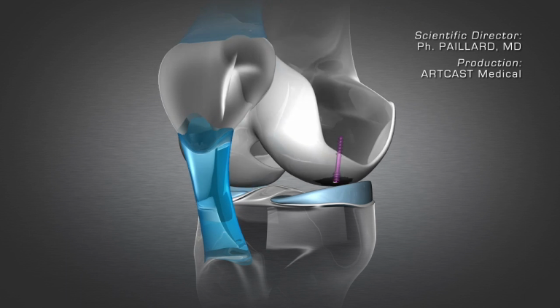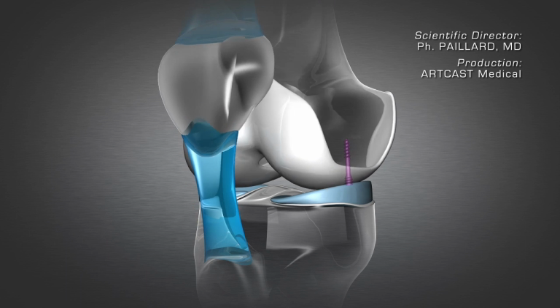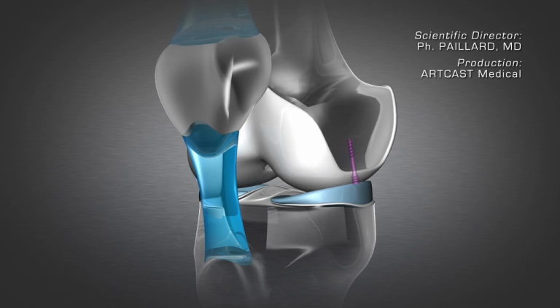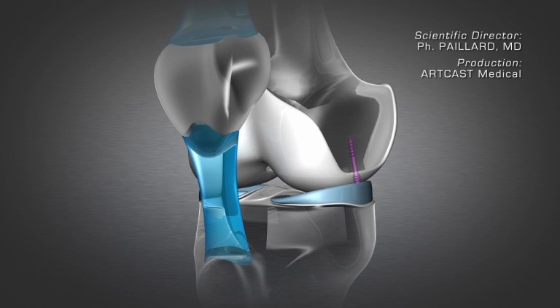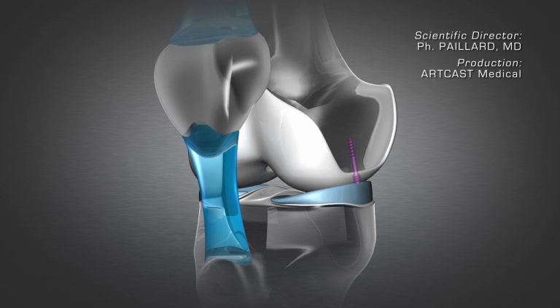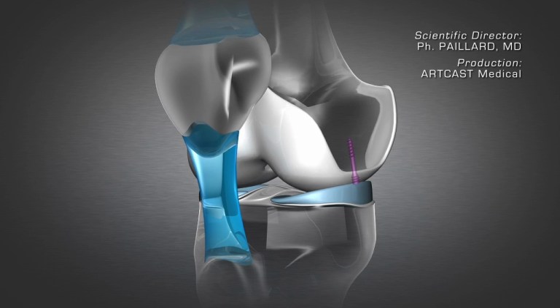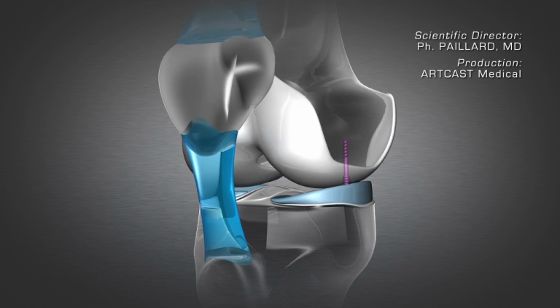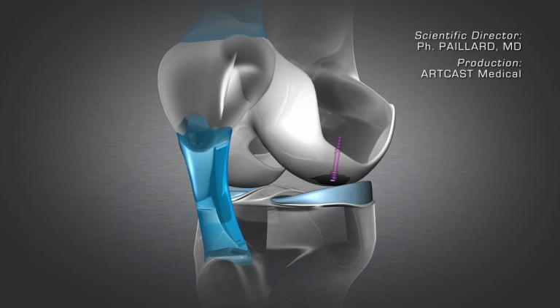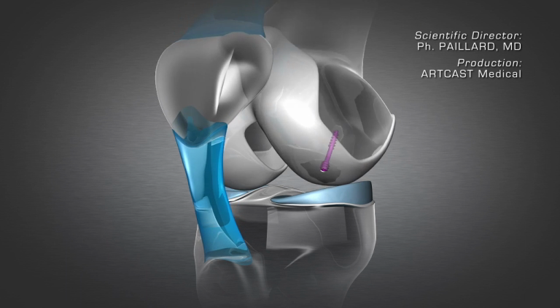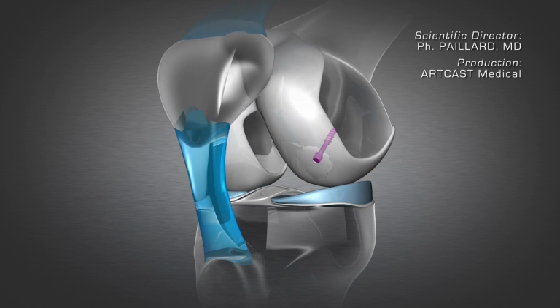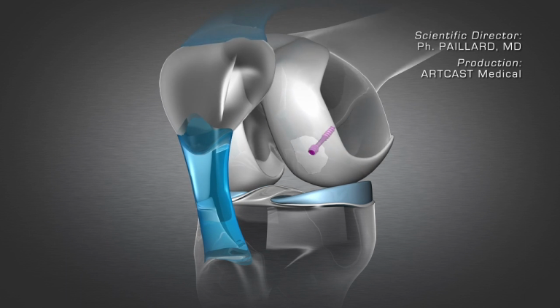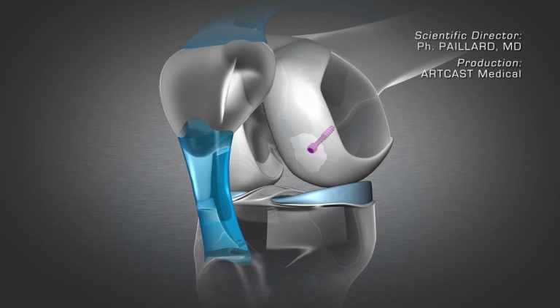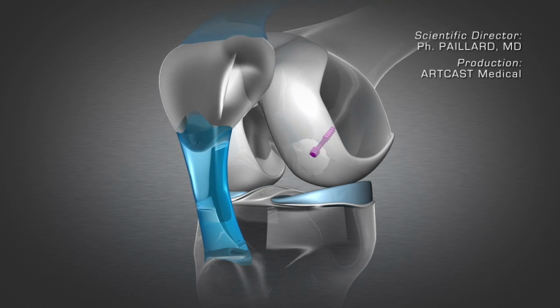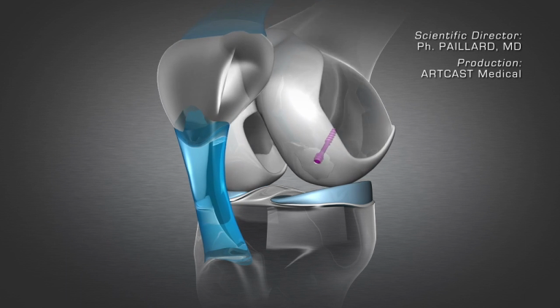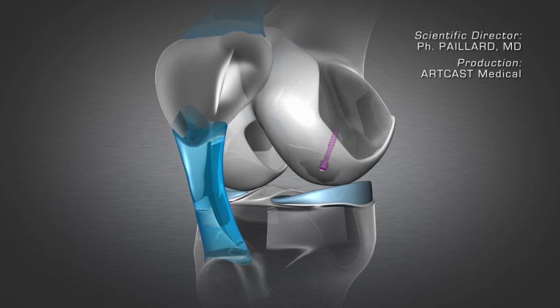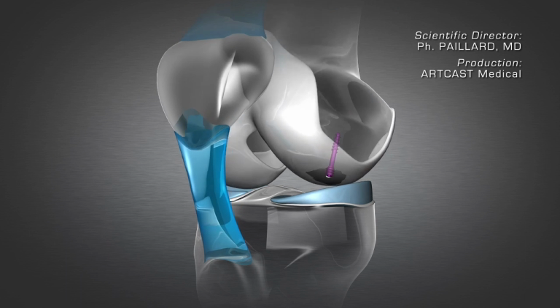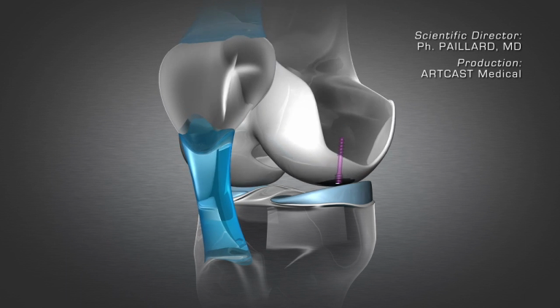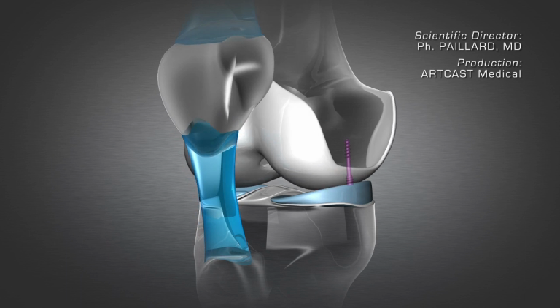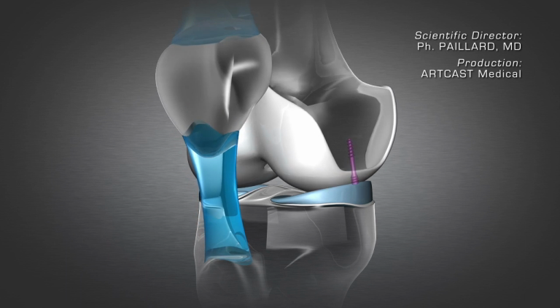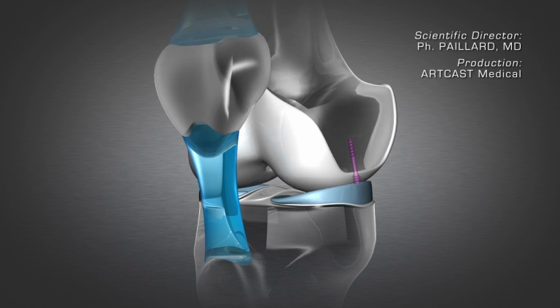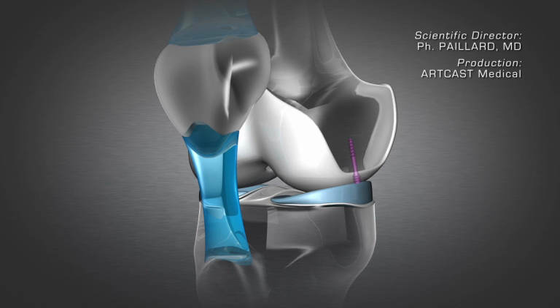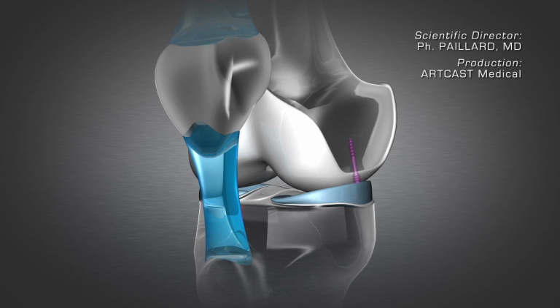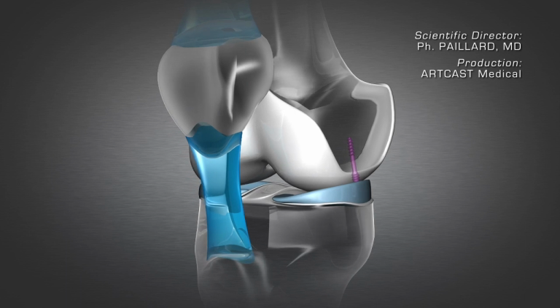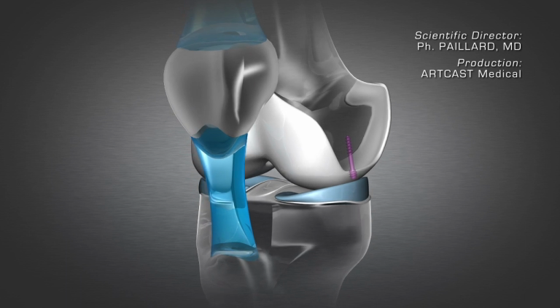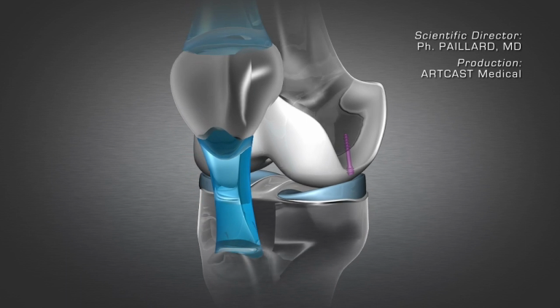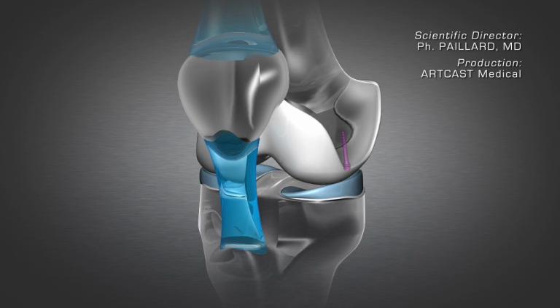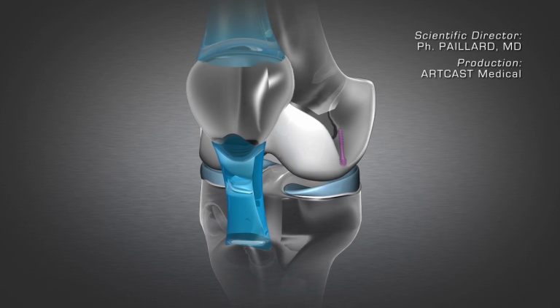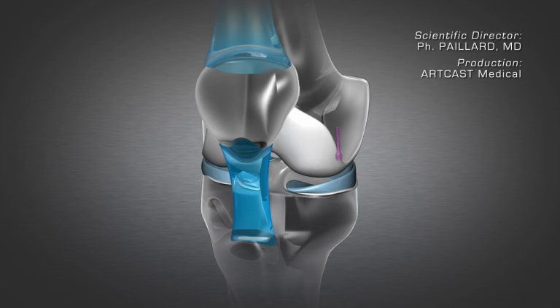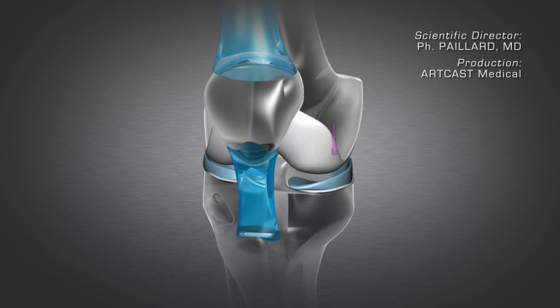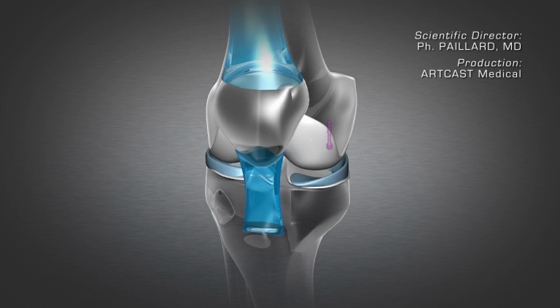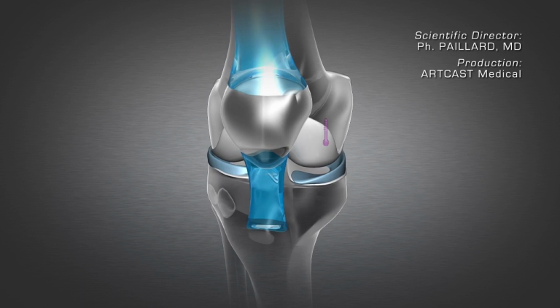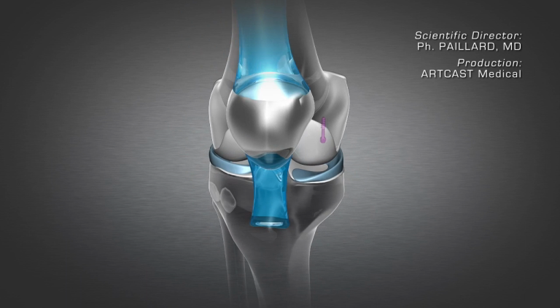Once consolidated, it is often useful to envisage removing the screw.